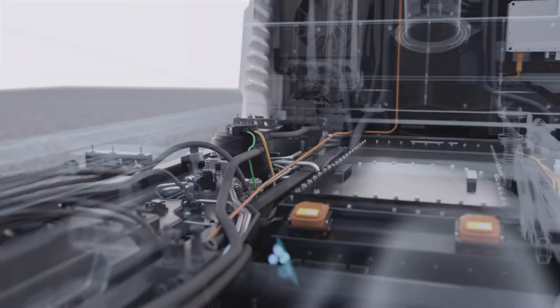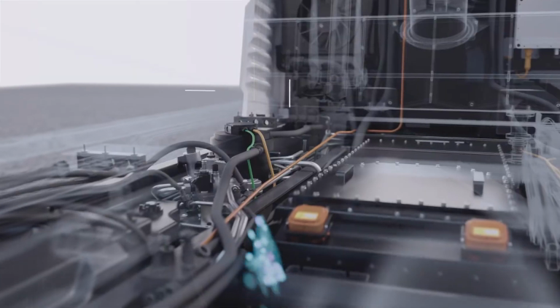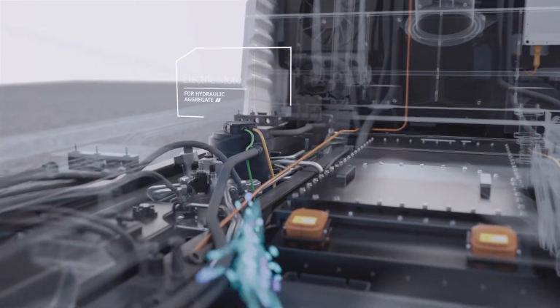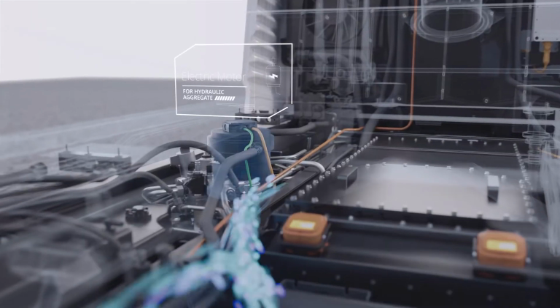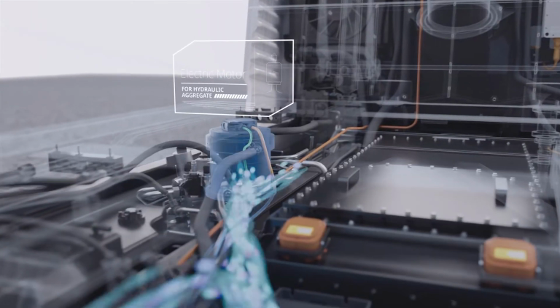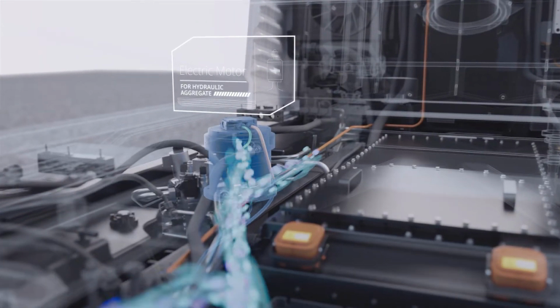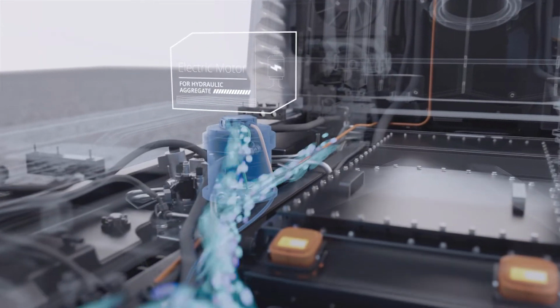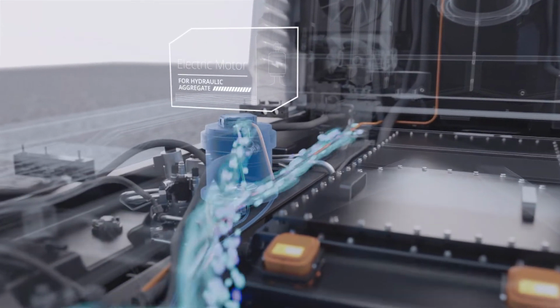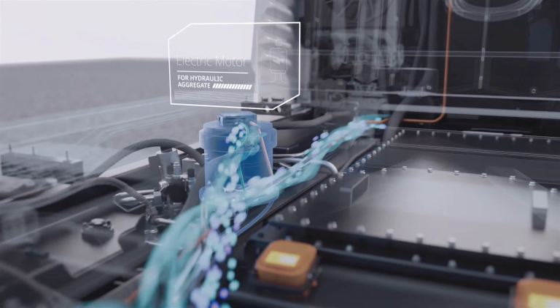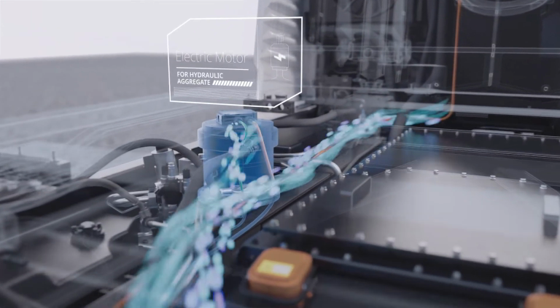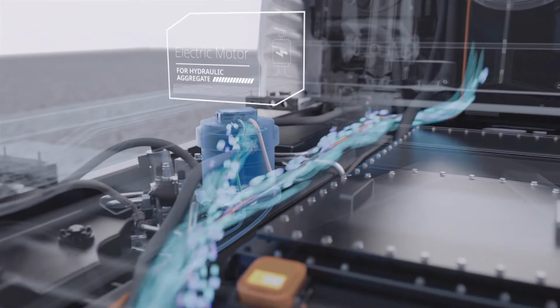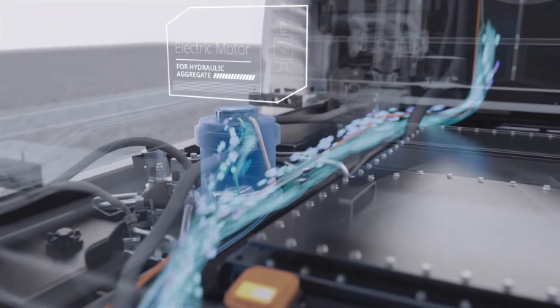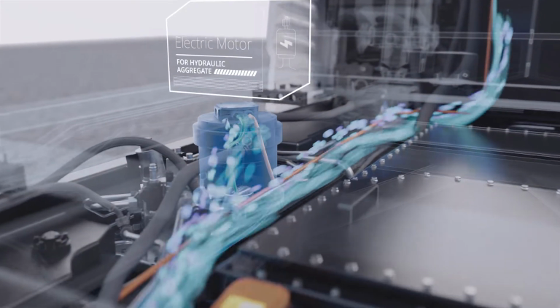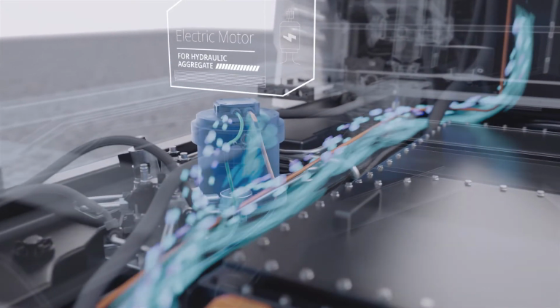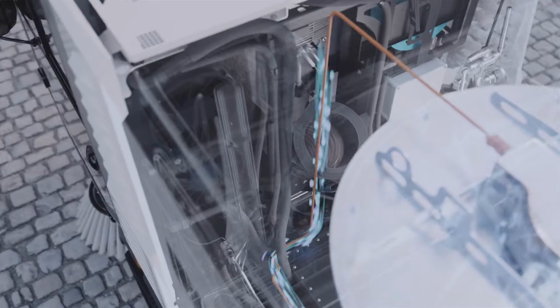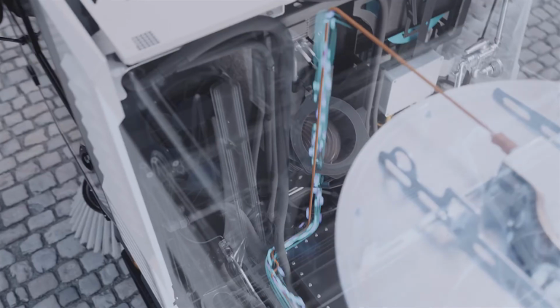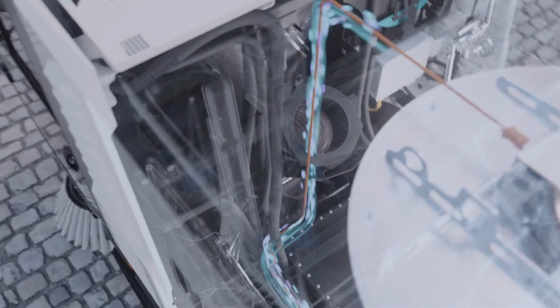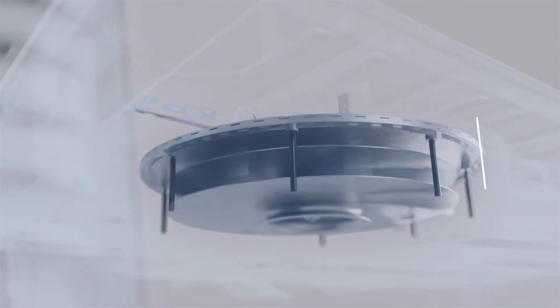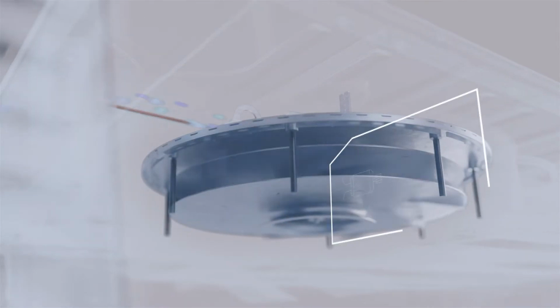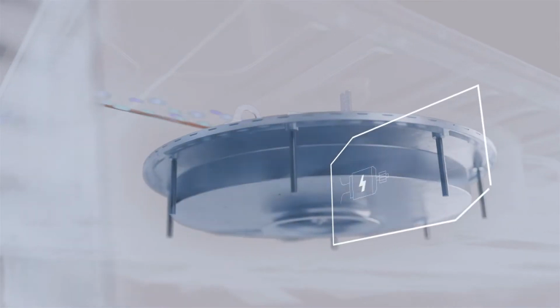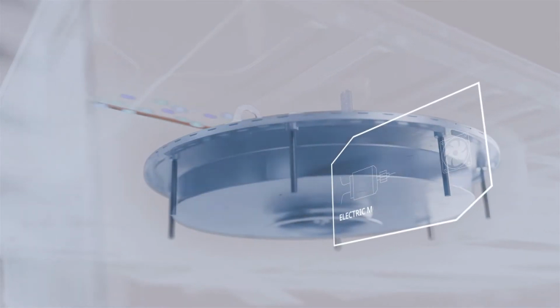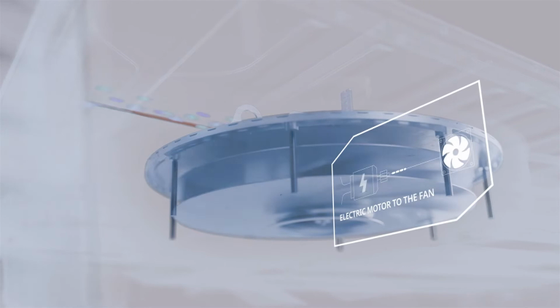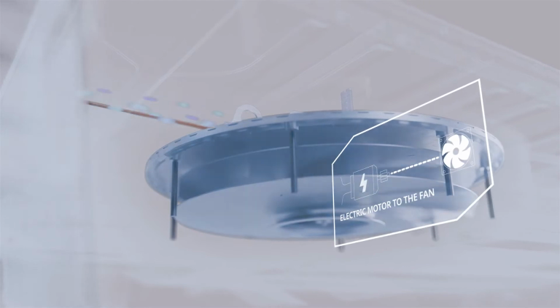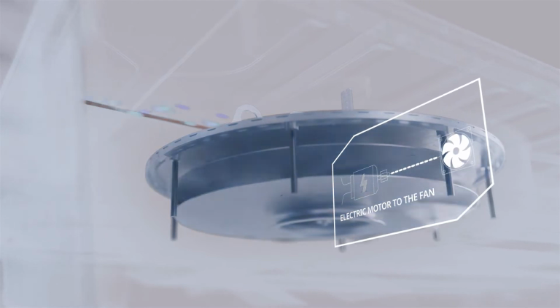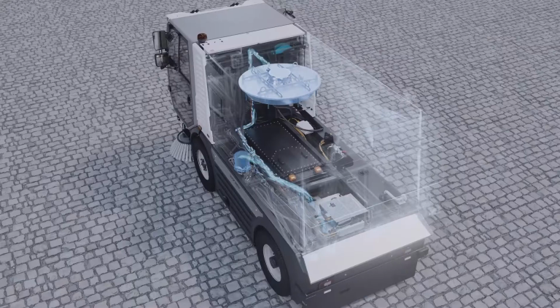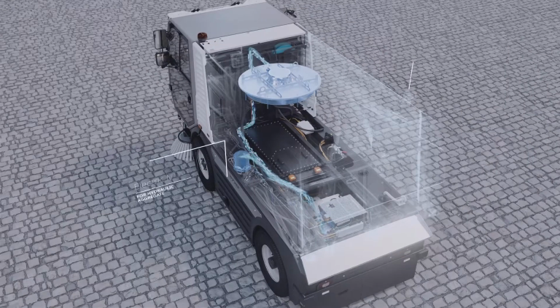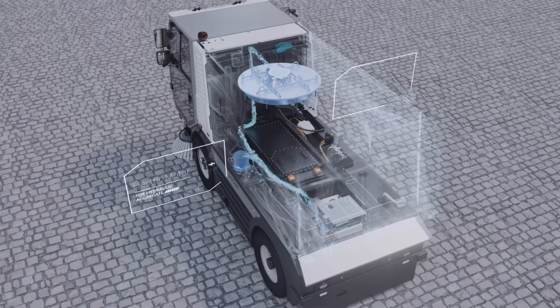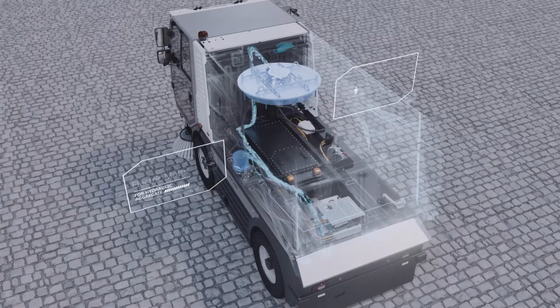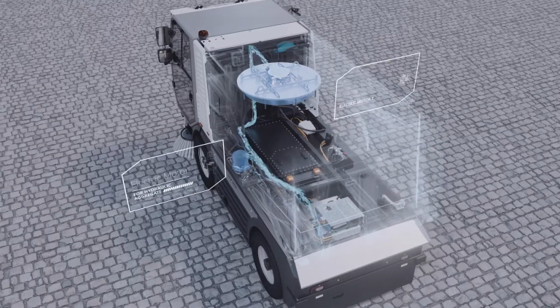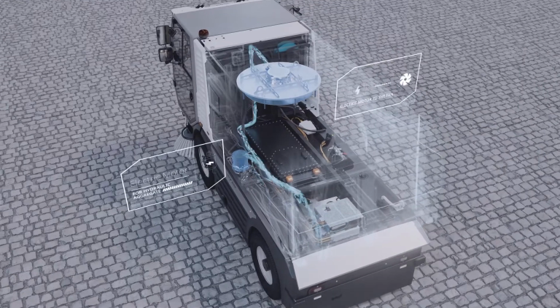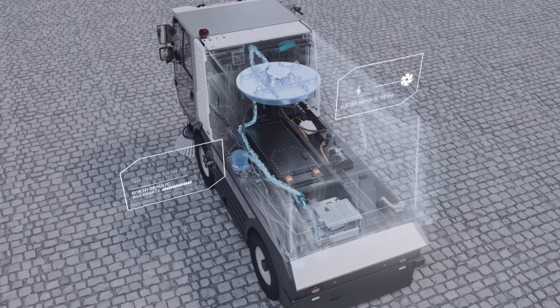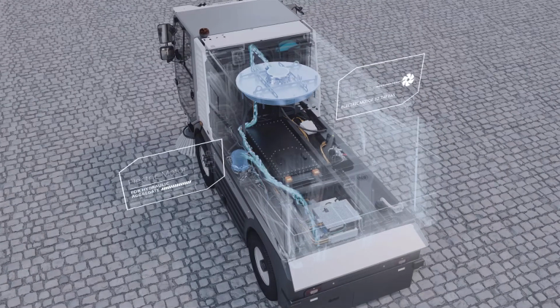In work mode, it energises the electric motors for the hydraulic aggregate and the fan, enhancing the pick-up performance.